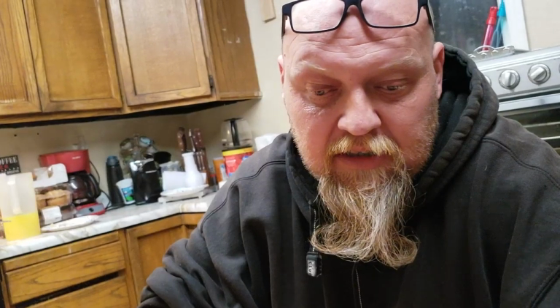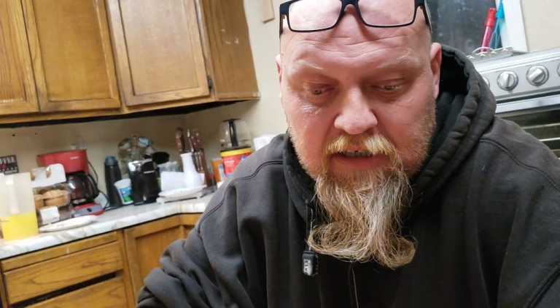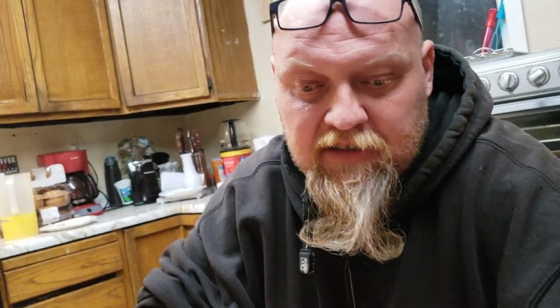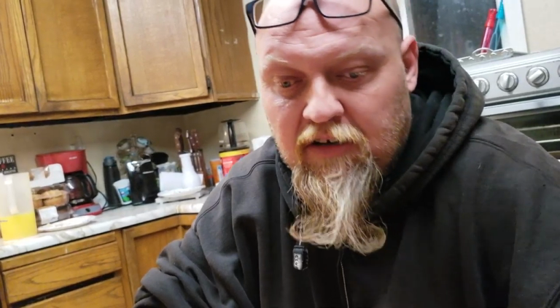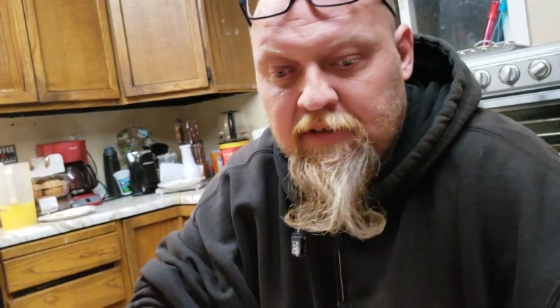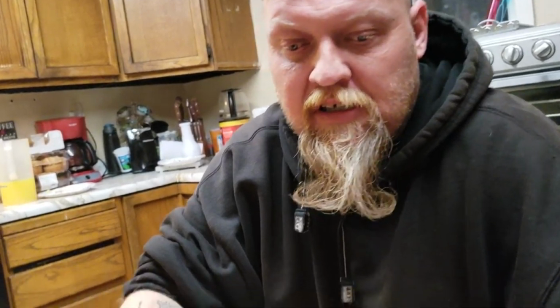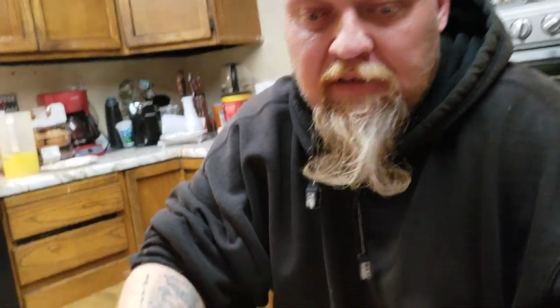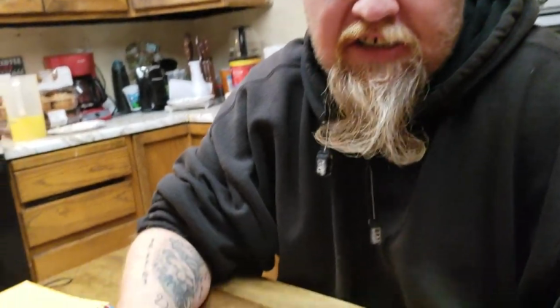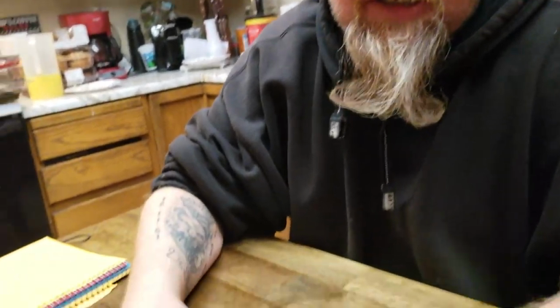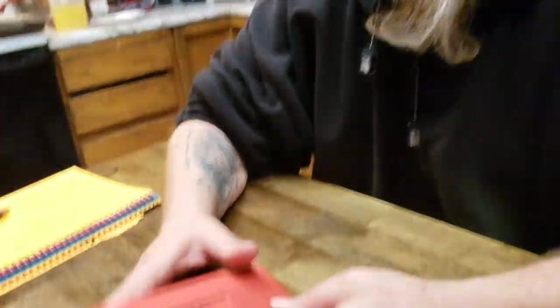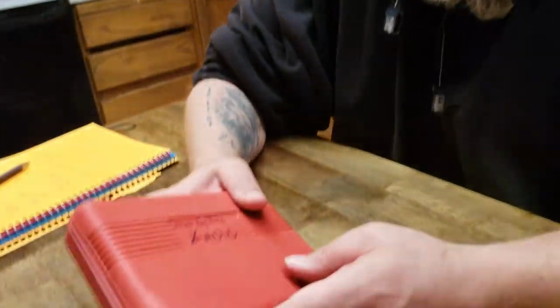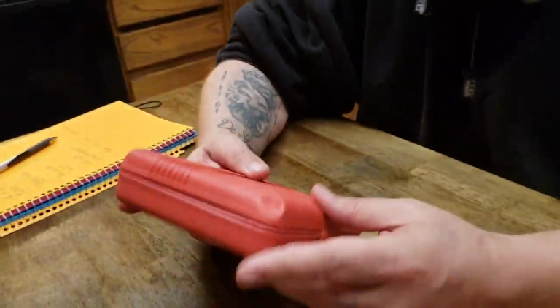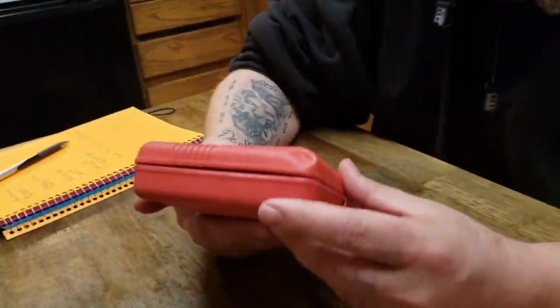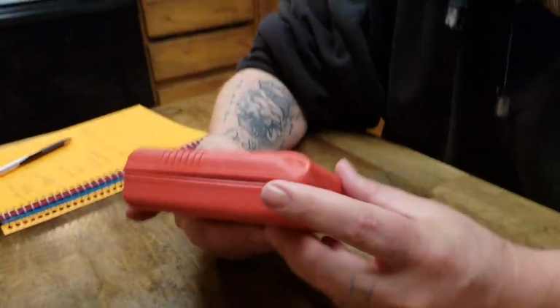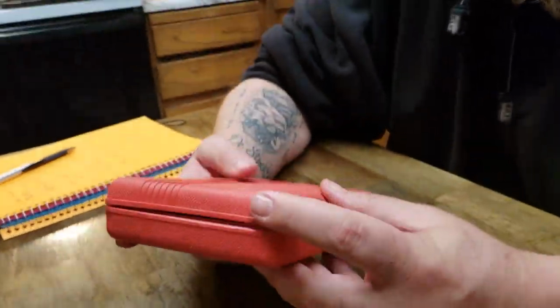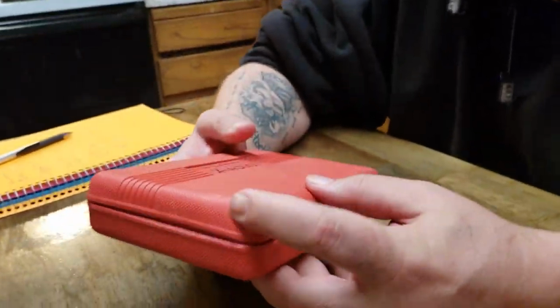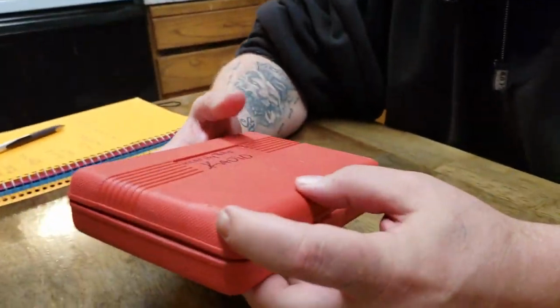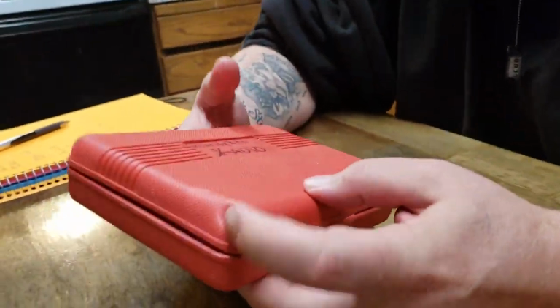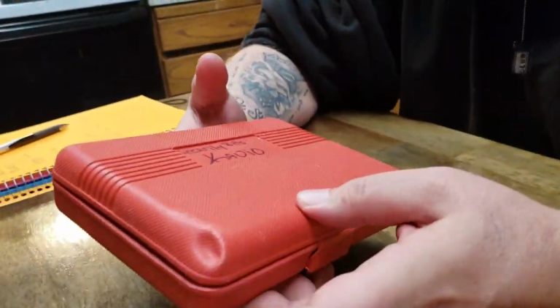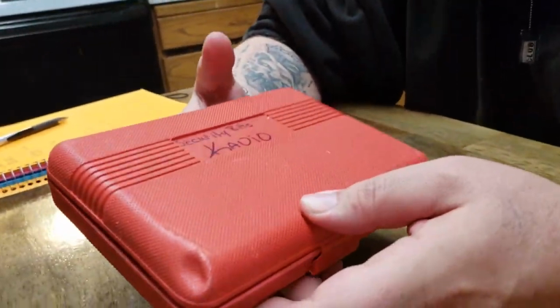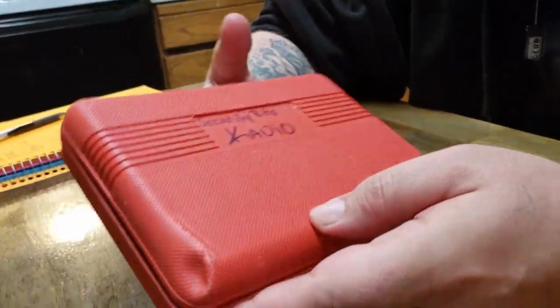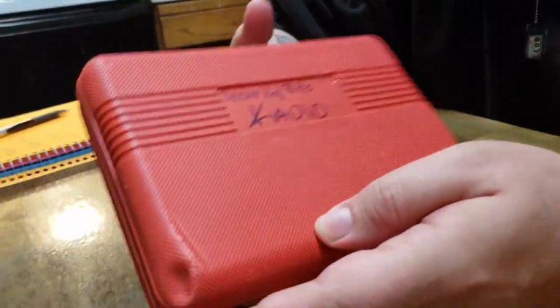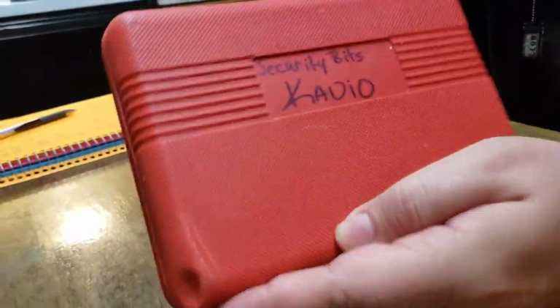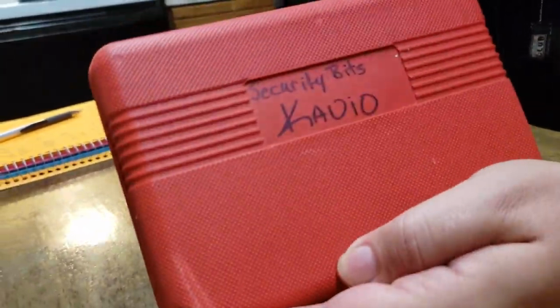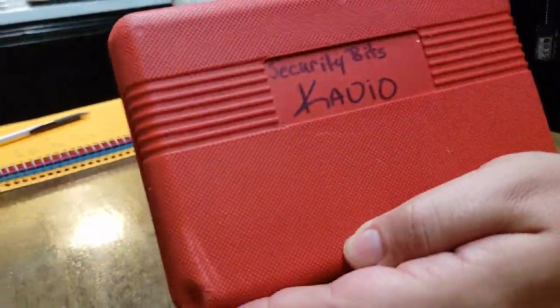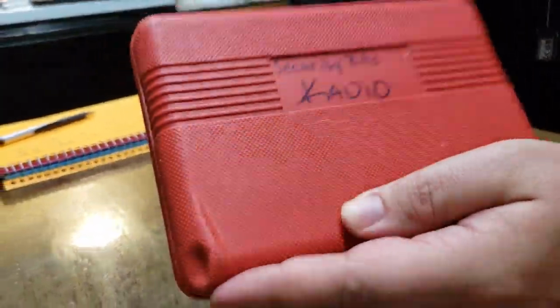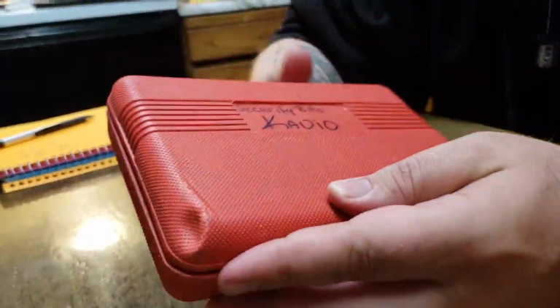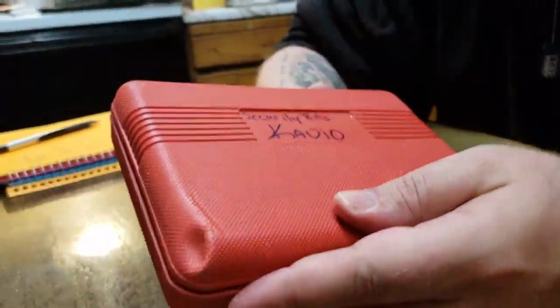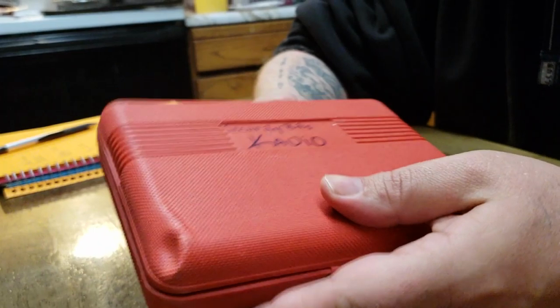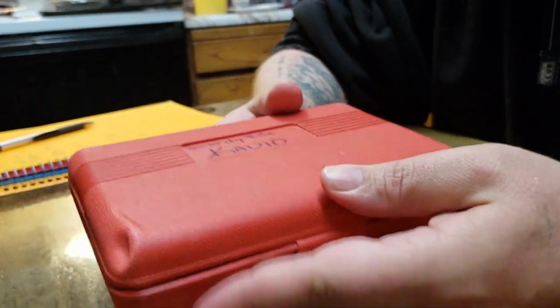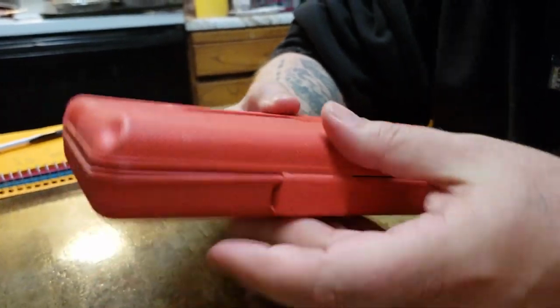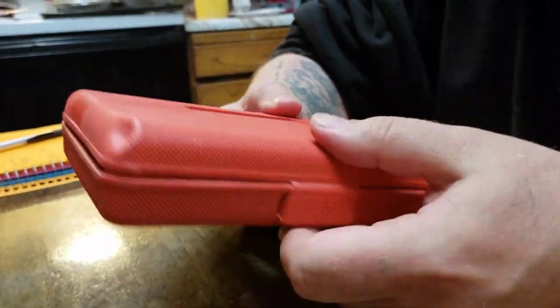So we got your standard blow molded case on the outside. Nothing spectacular.